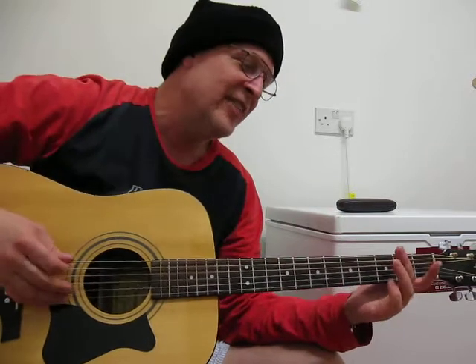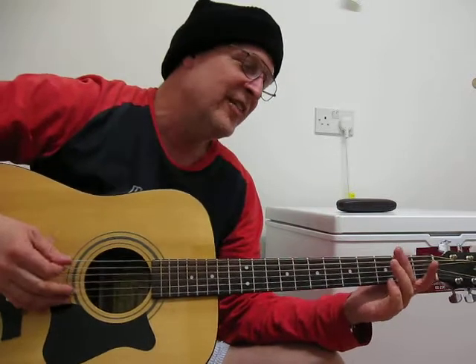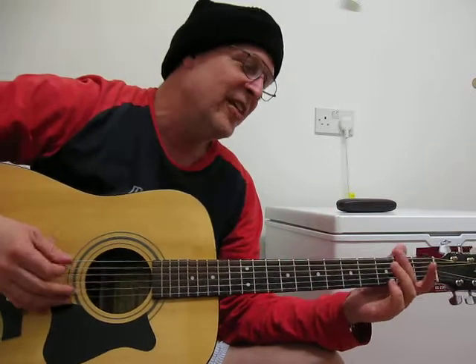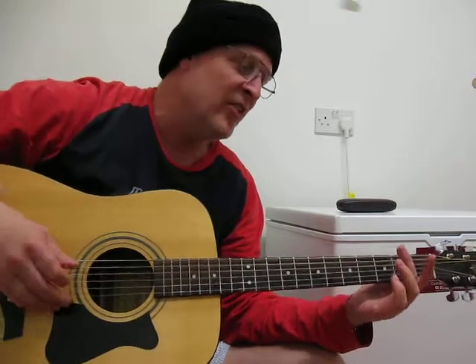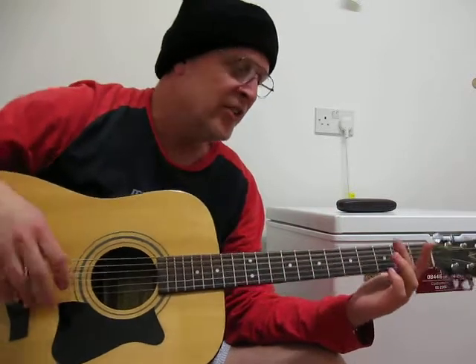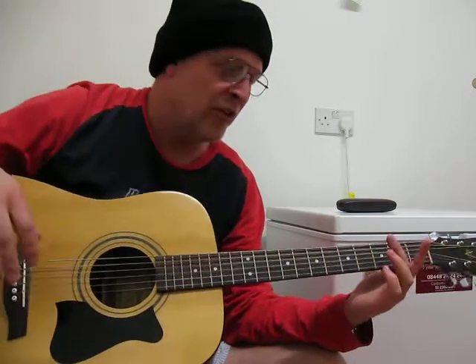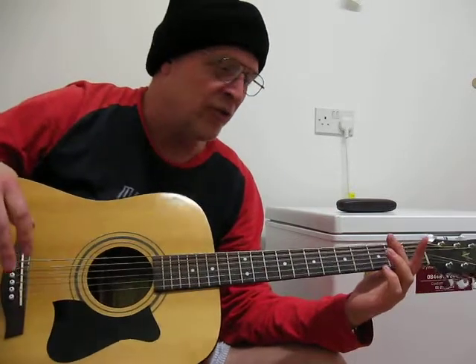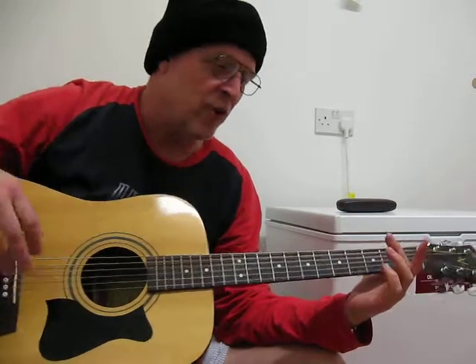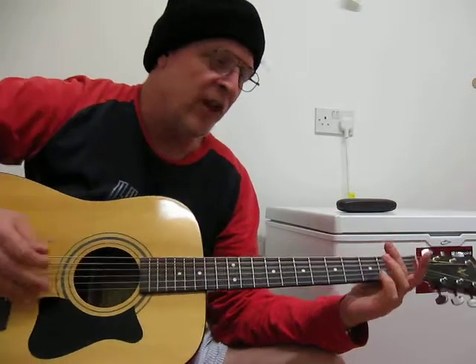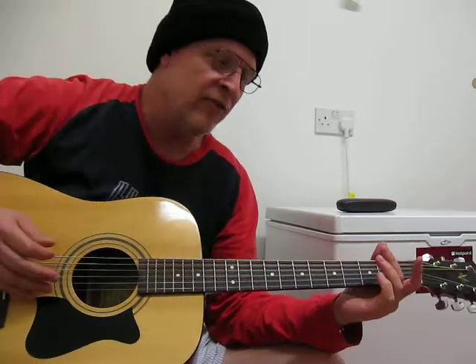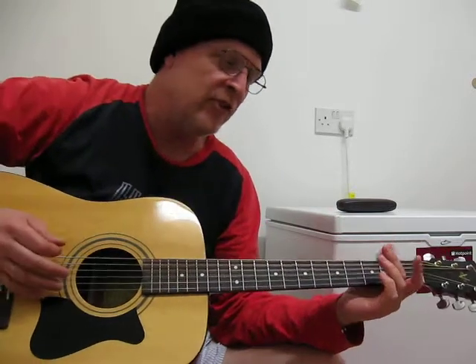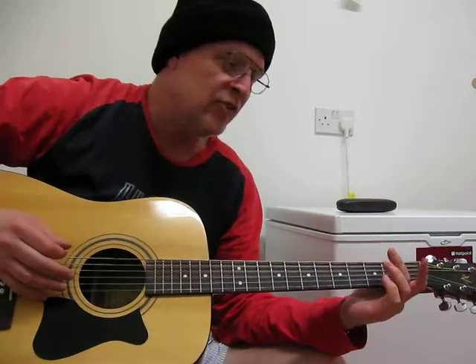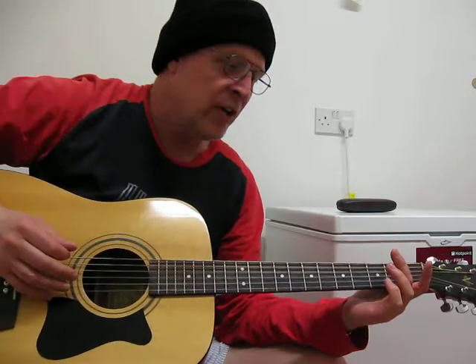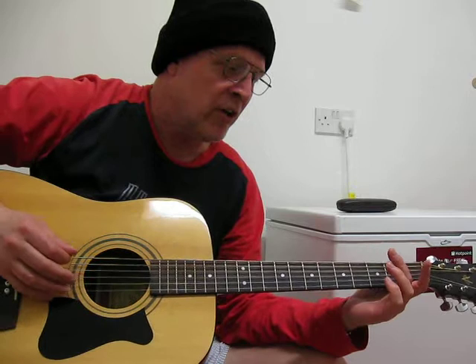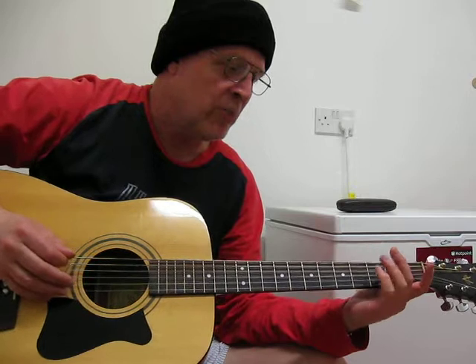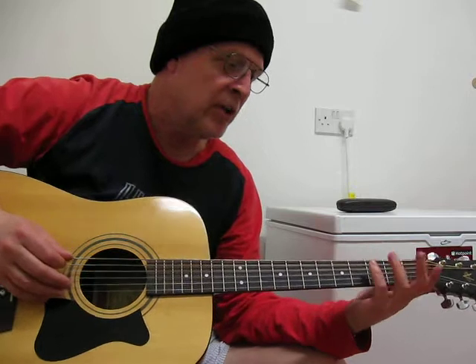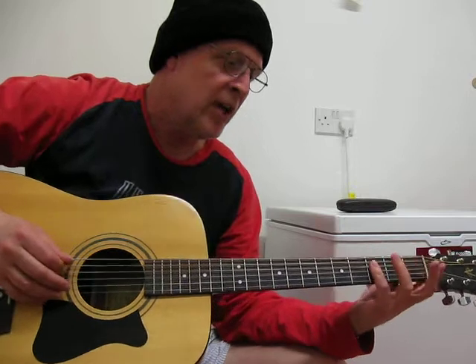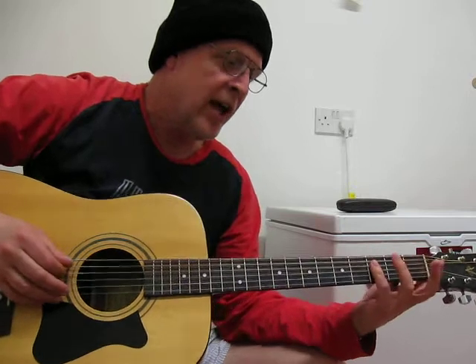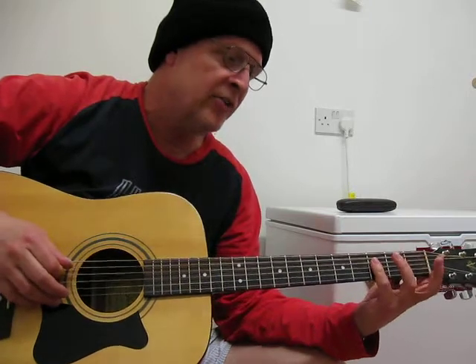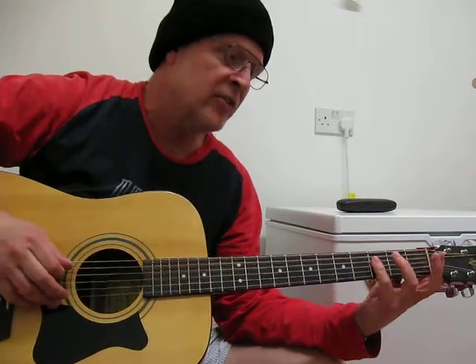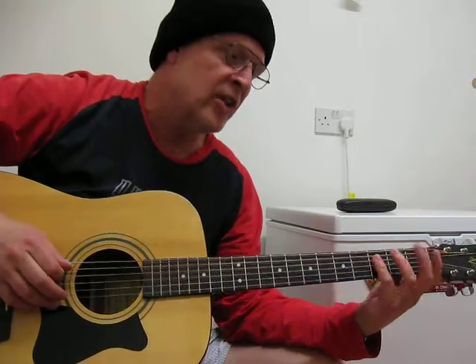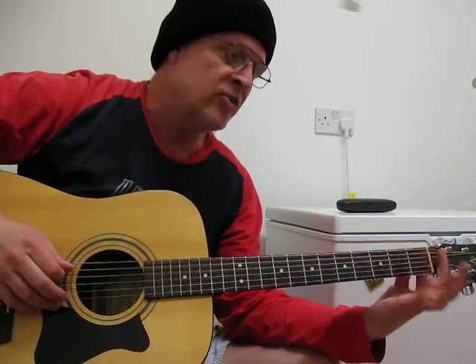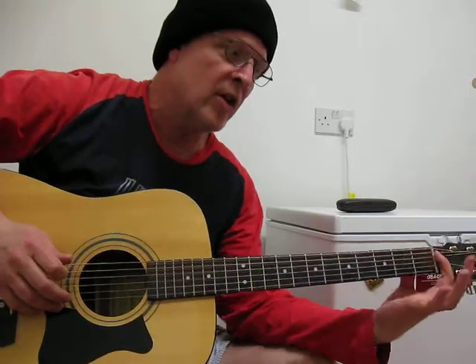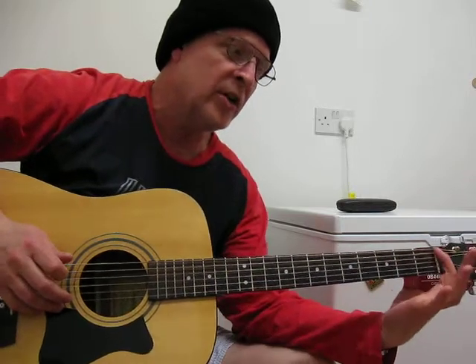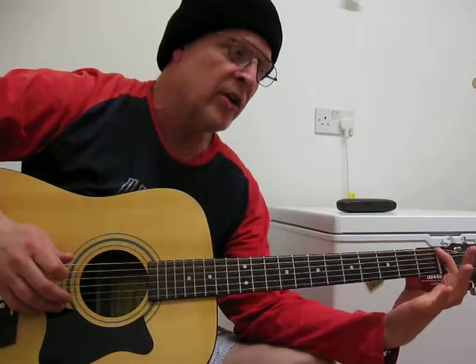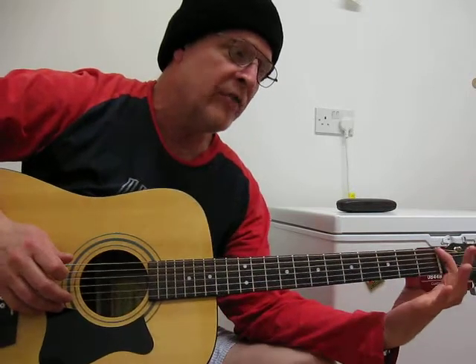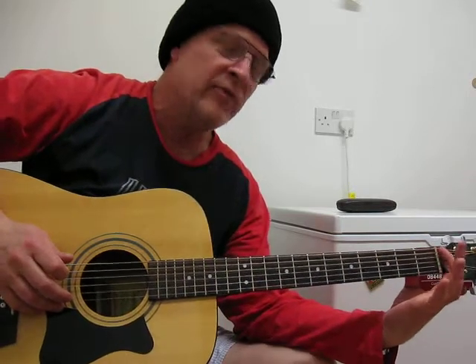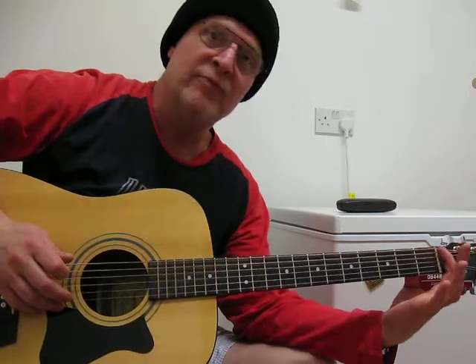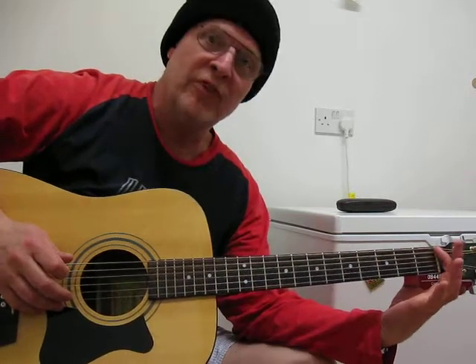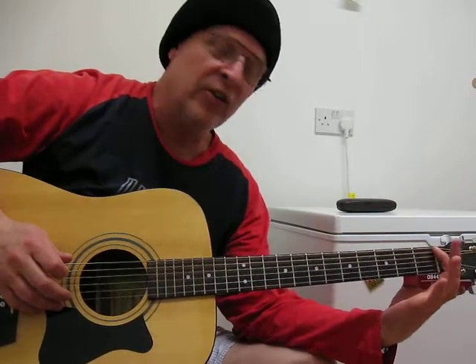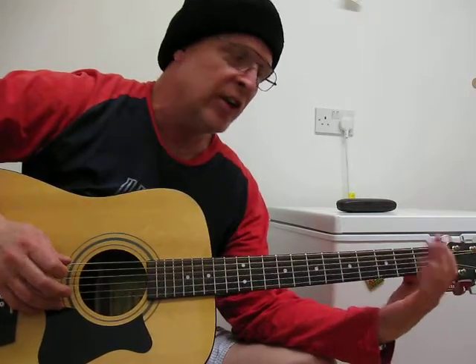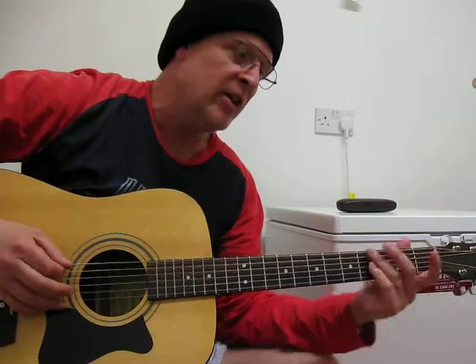And on this 4th and 5th string, open — it saves you a lot of trouble. You don't have to finger it up here.